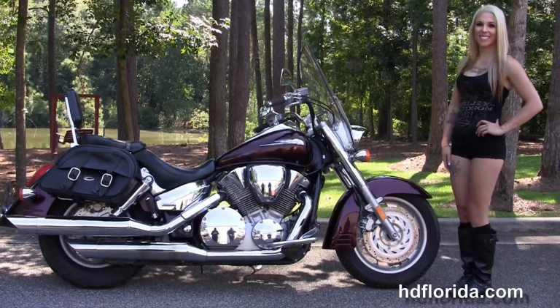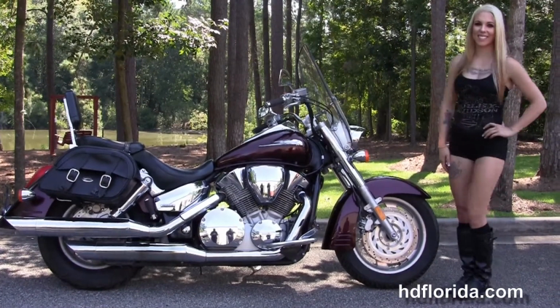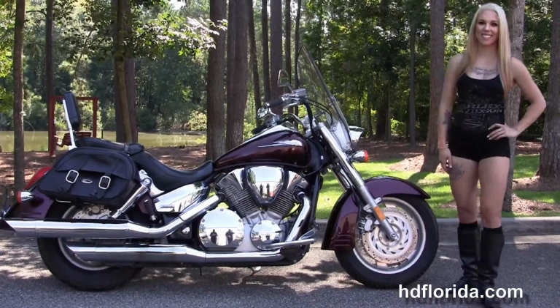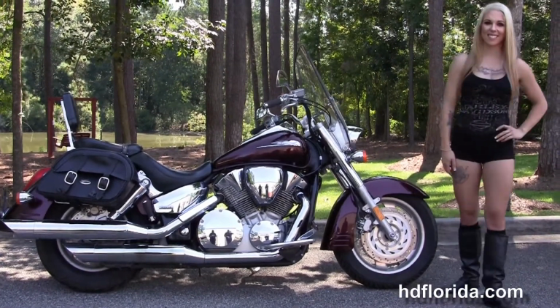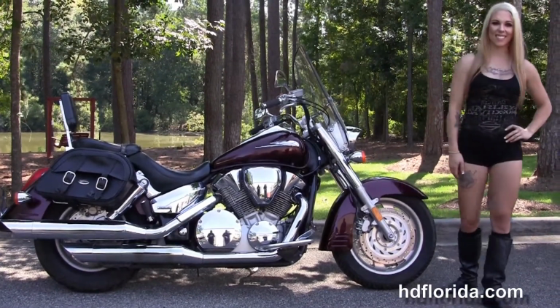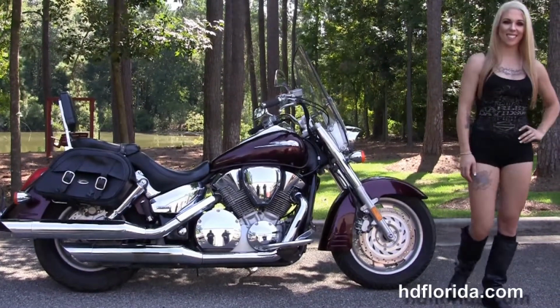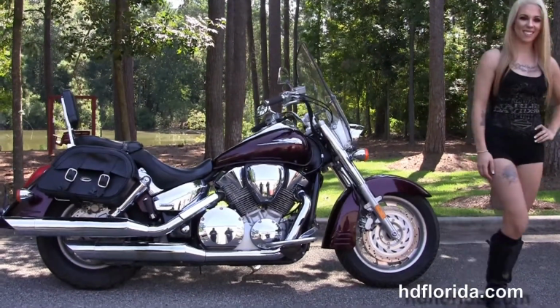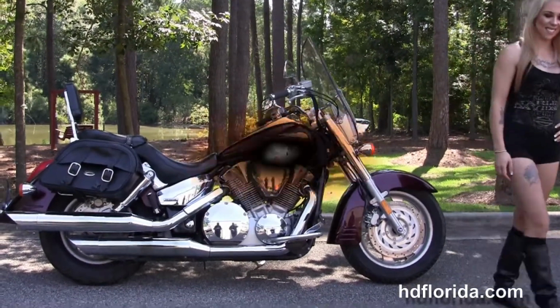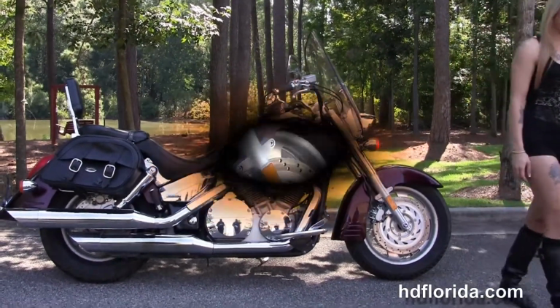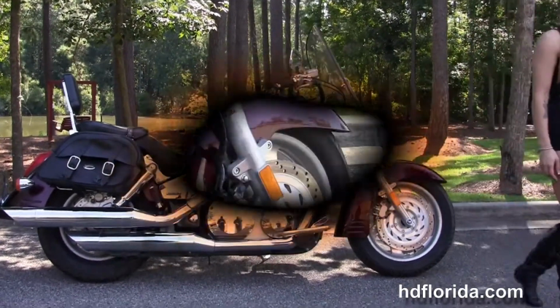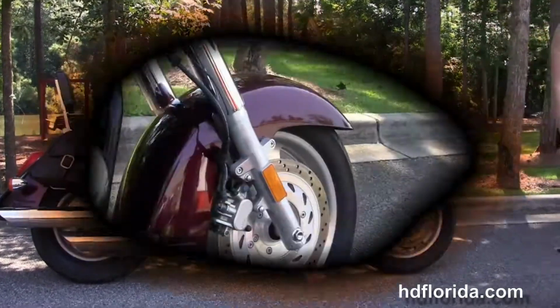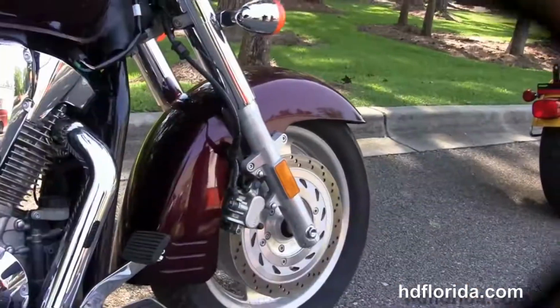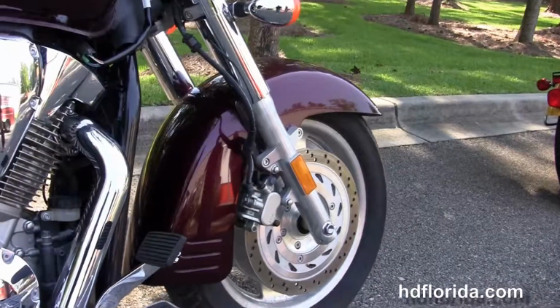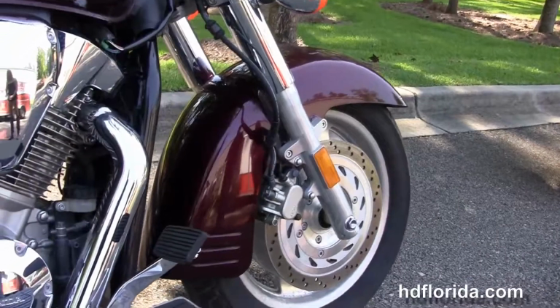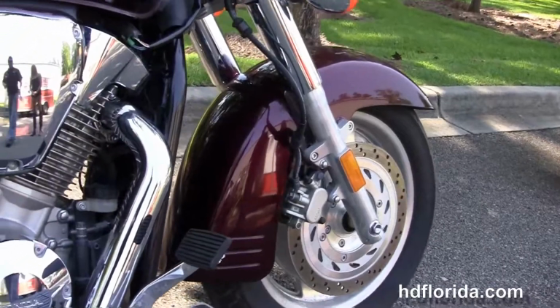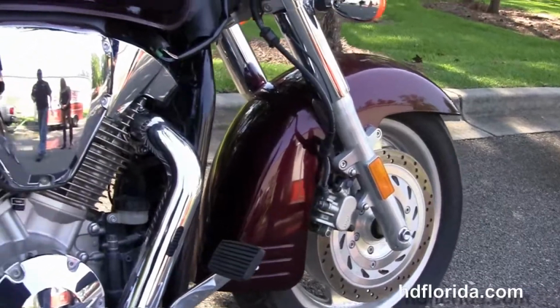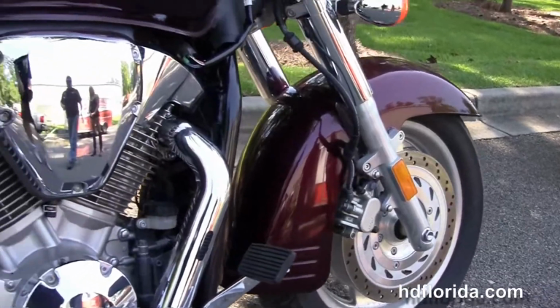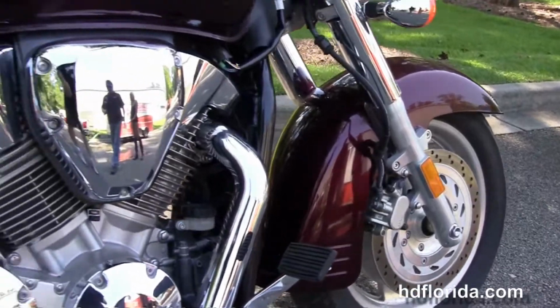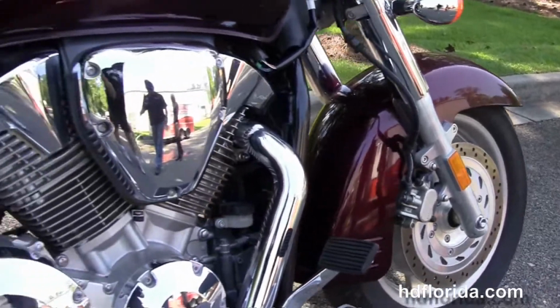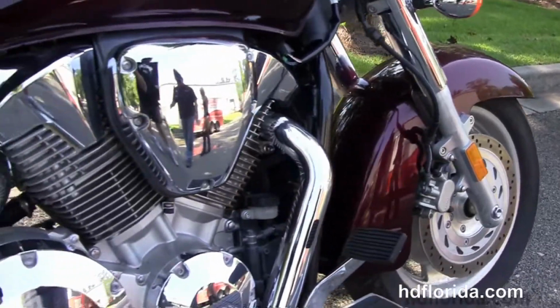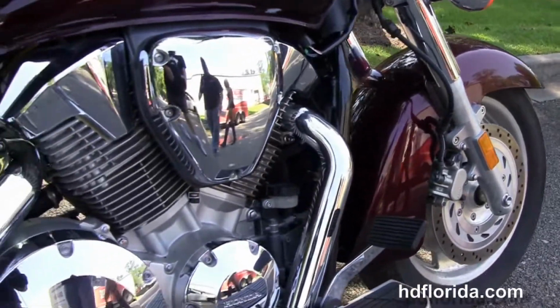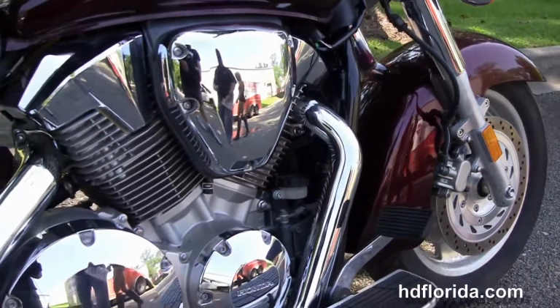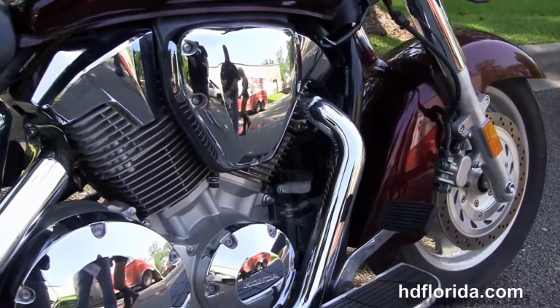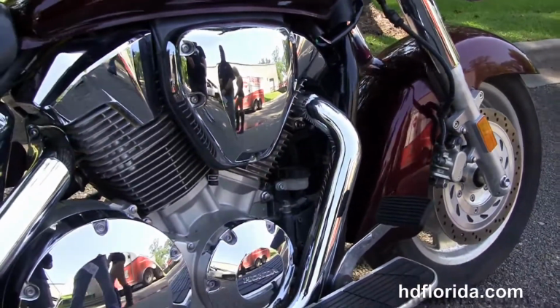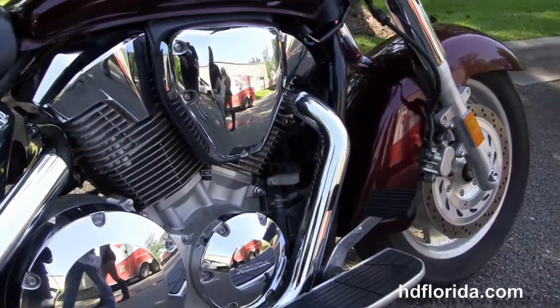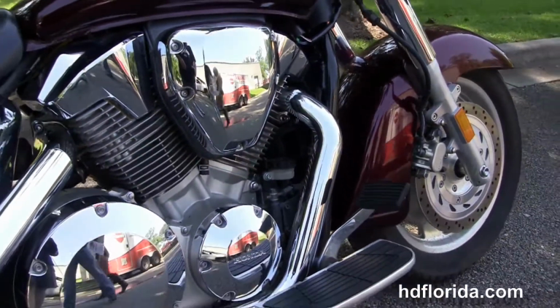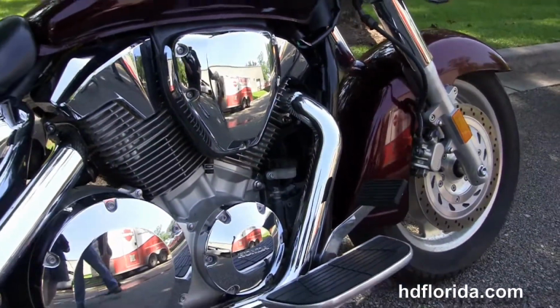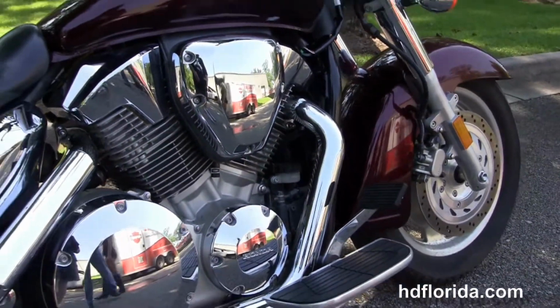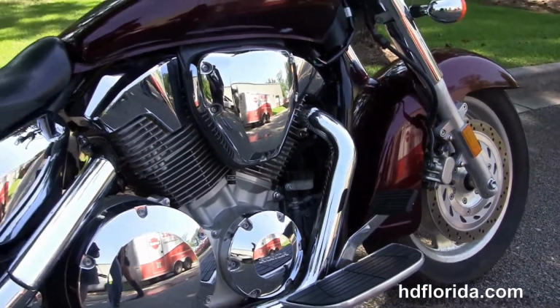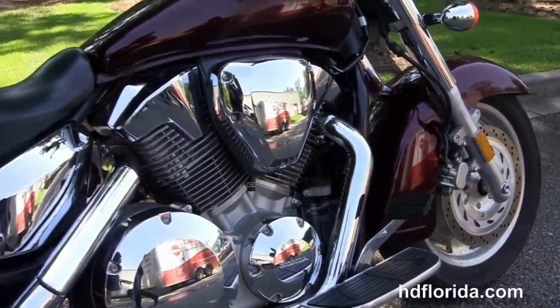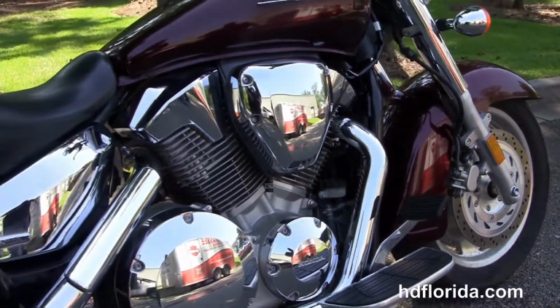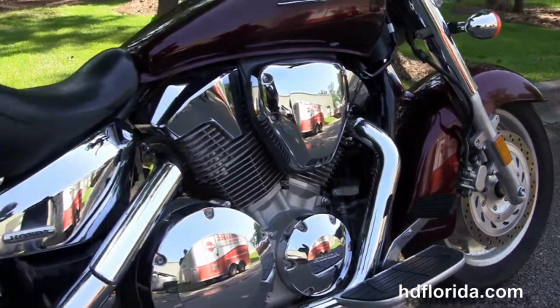This 1300 starts out in front with single disc brakes, the lightweight cast wheels, and moving back to full-size rider floorboards.